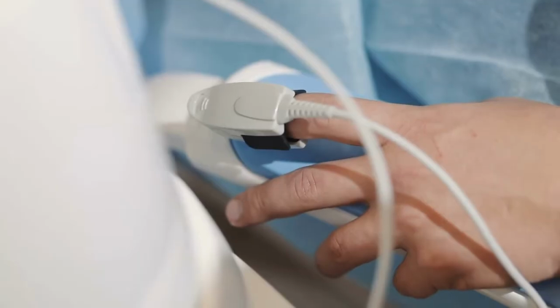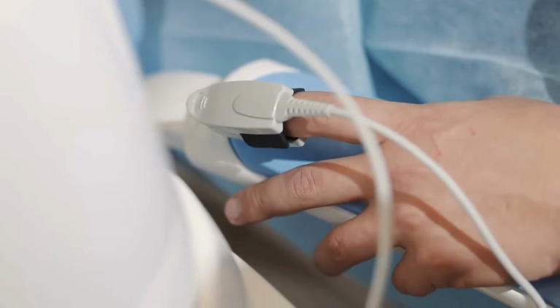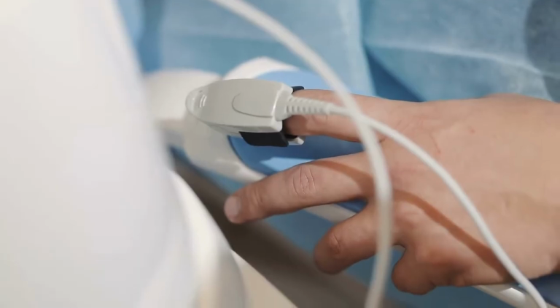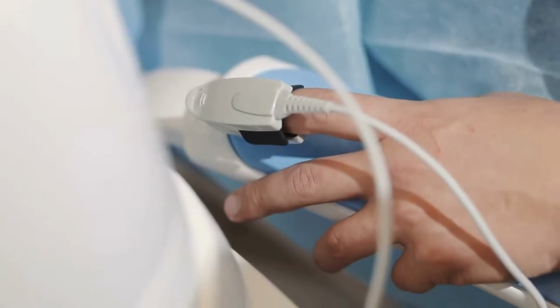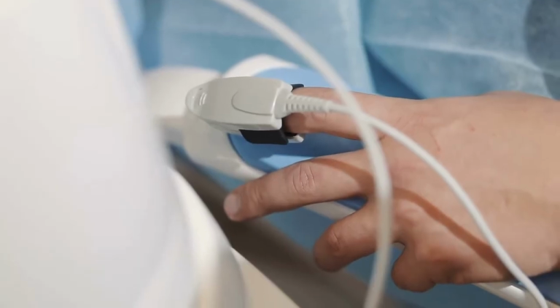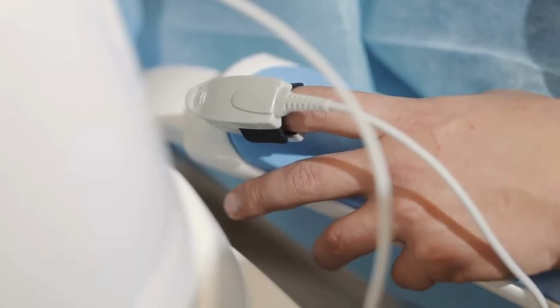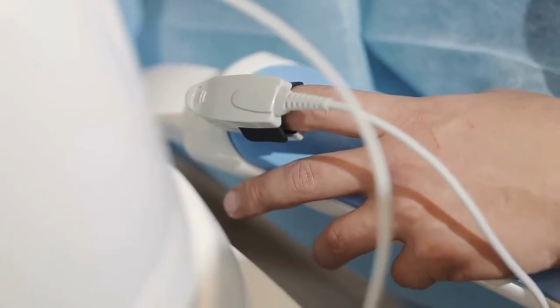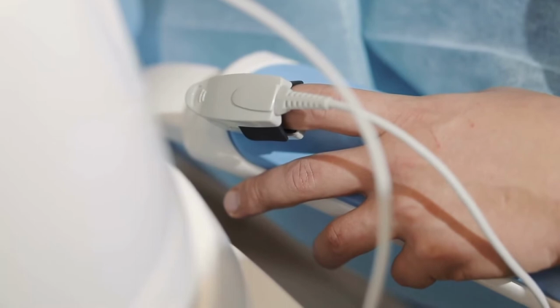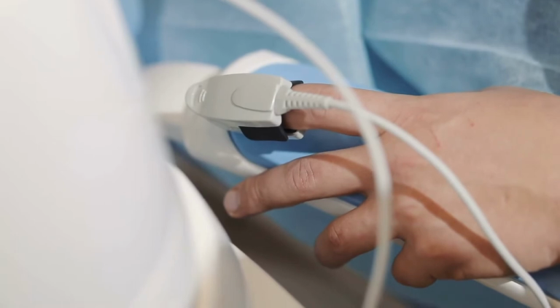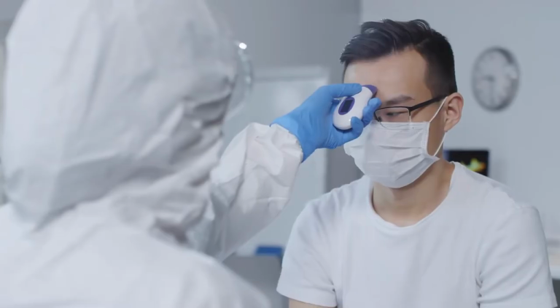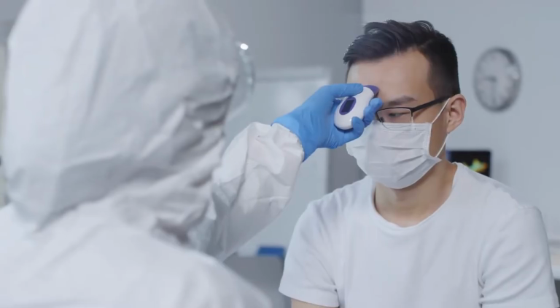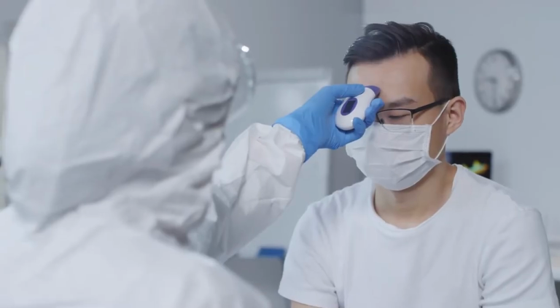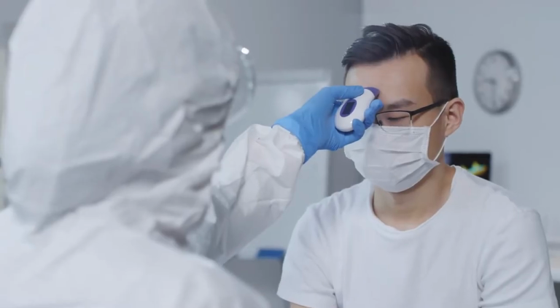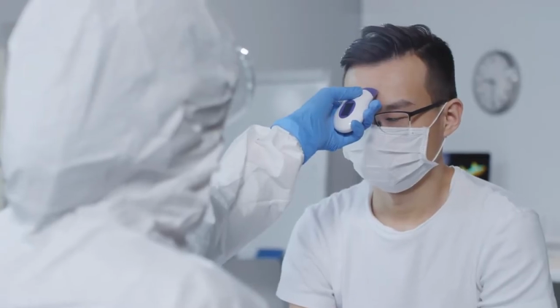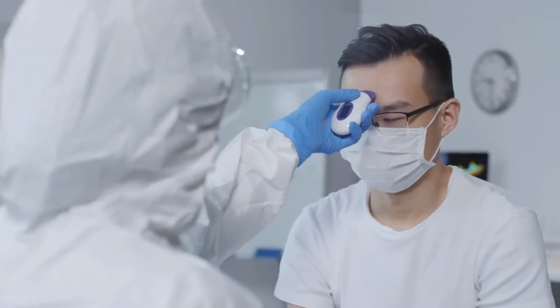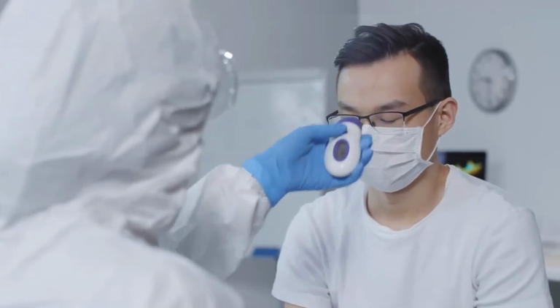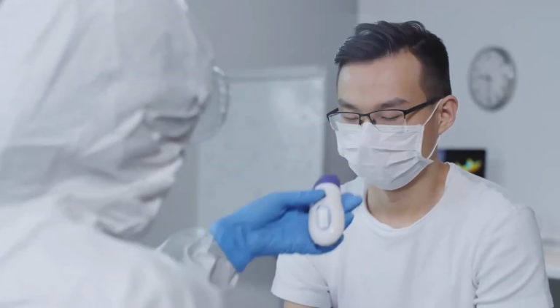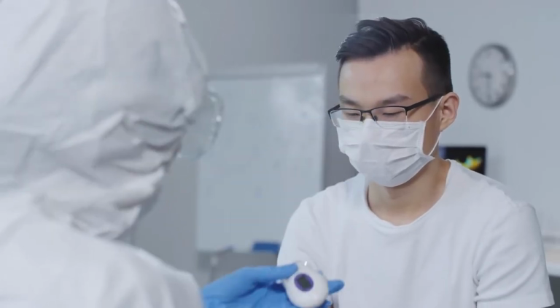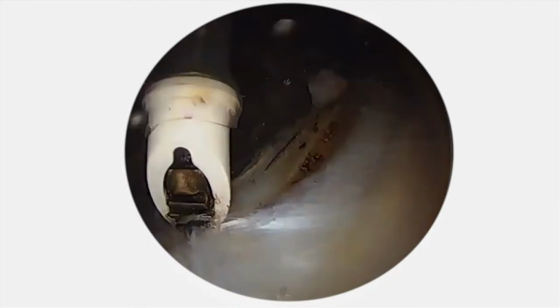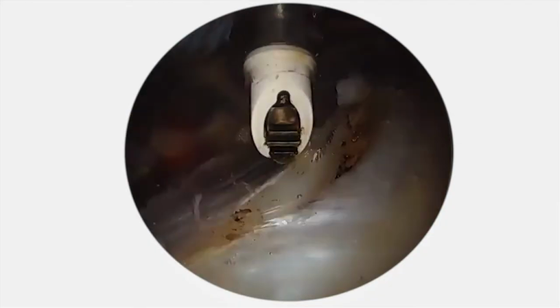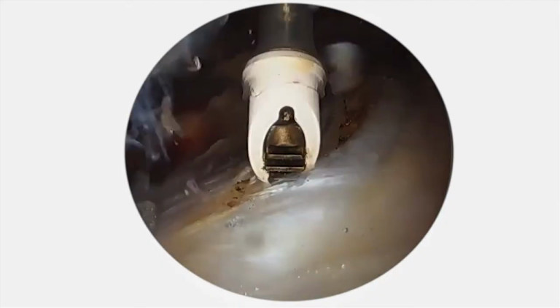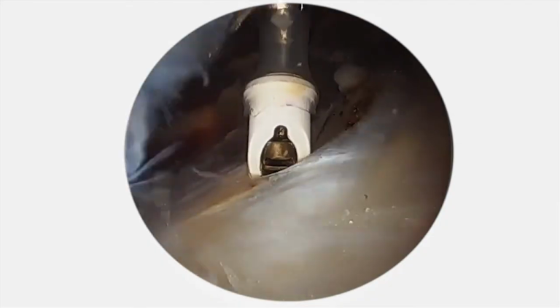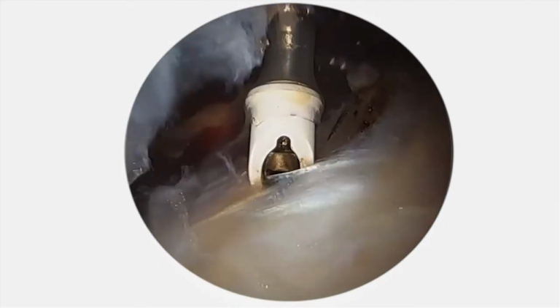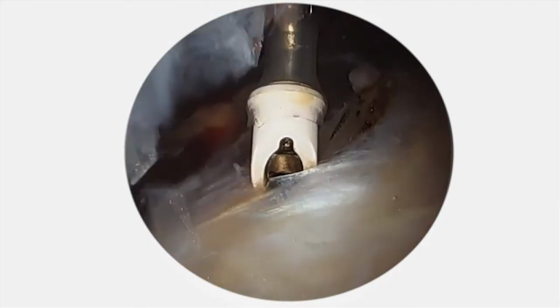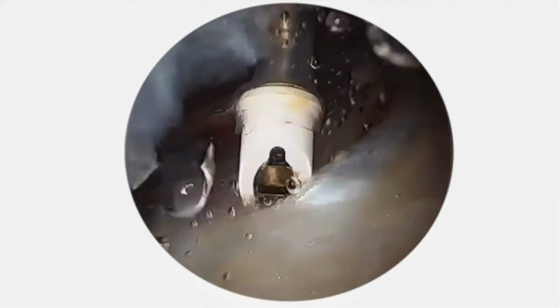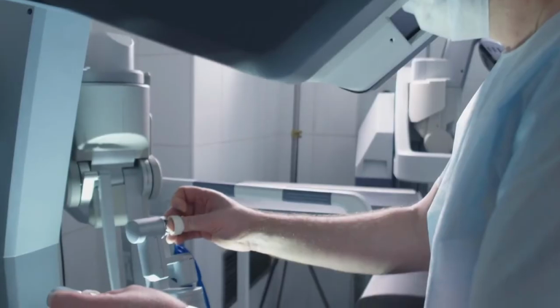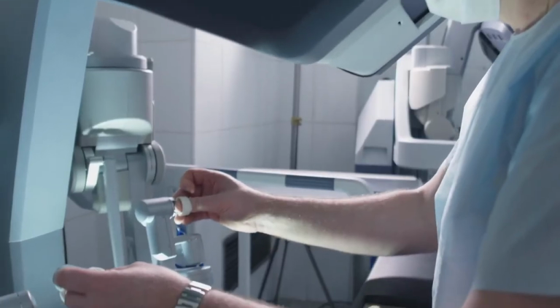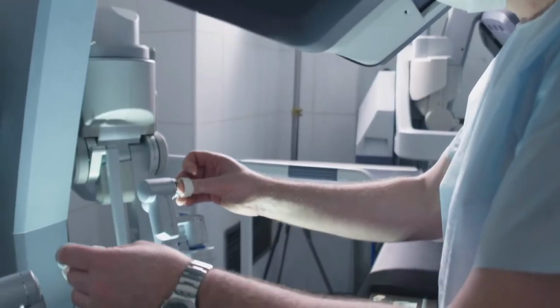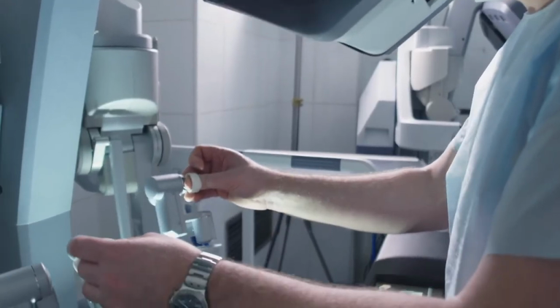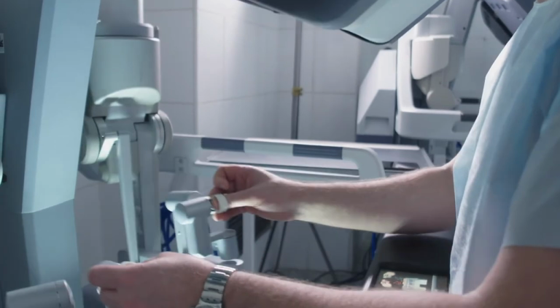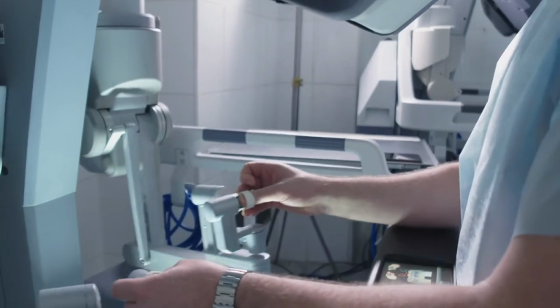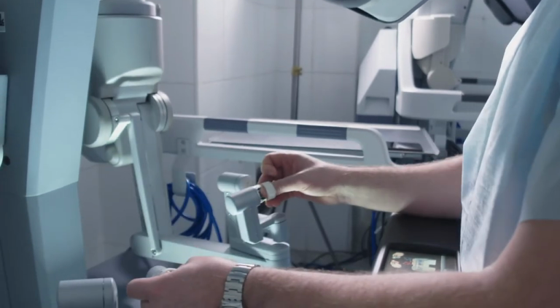Pressure sensors, temperature sensors, chemical sensors, ablation — we work with a couple of different companies that do robotics.